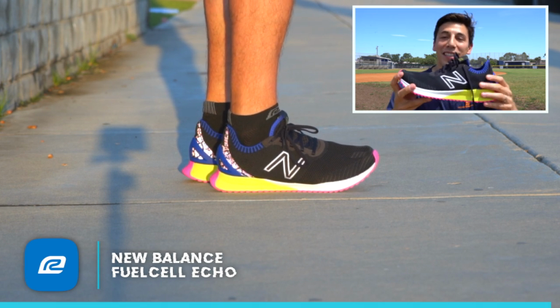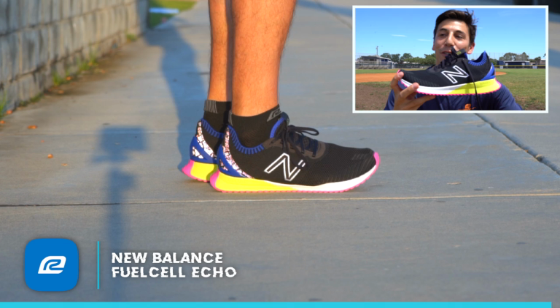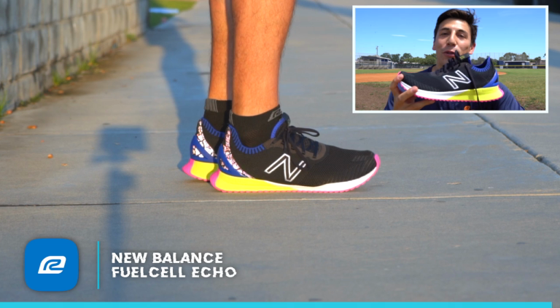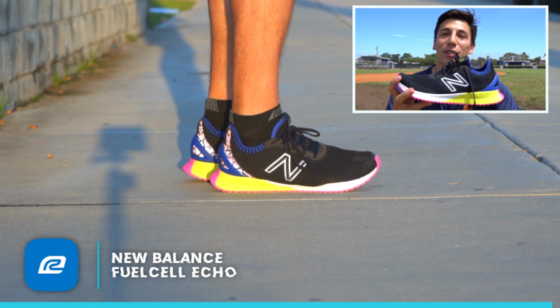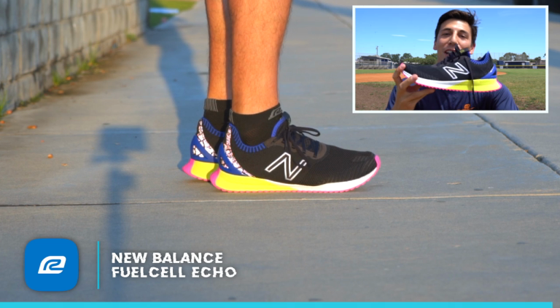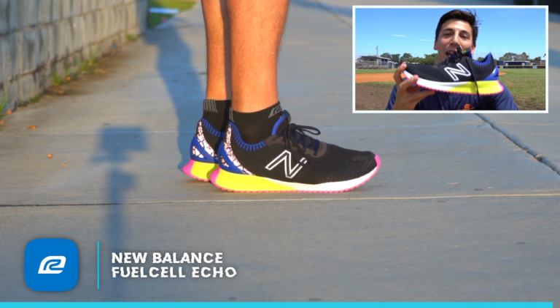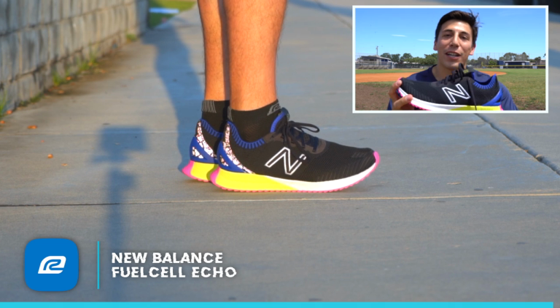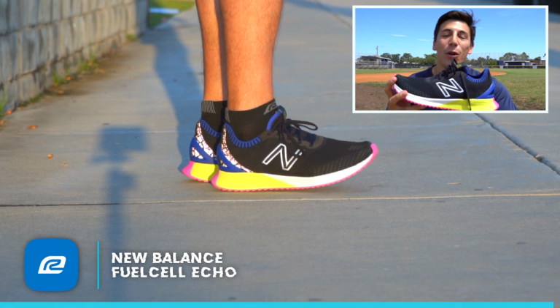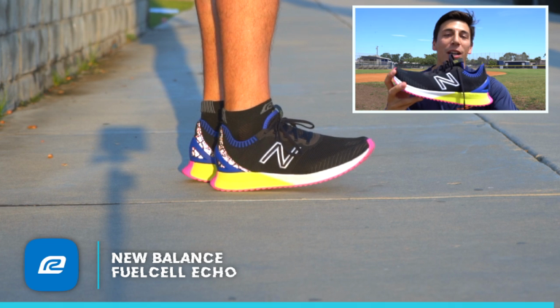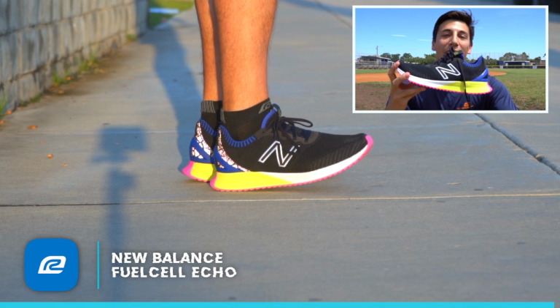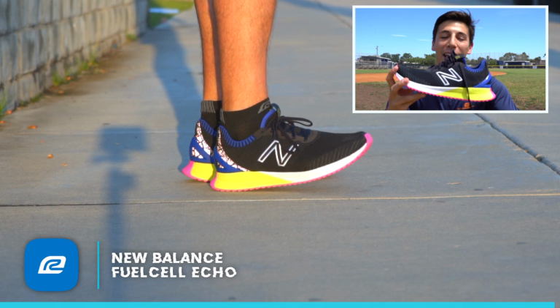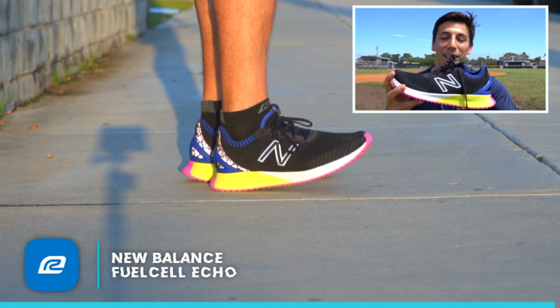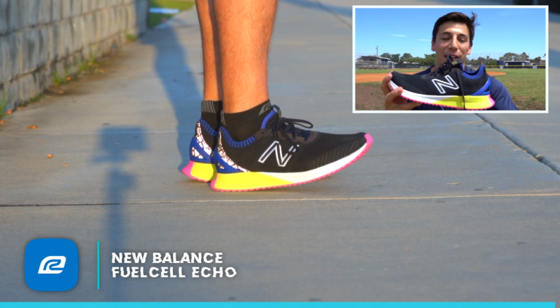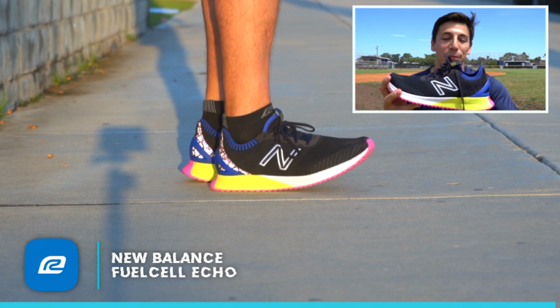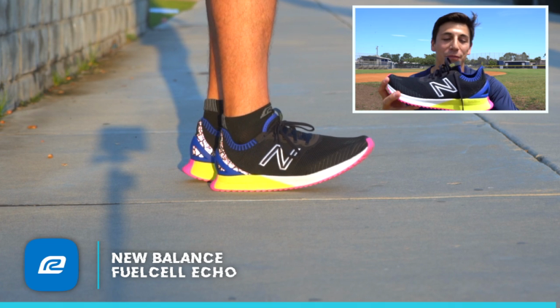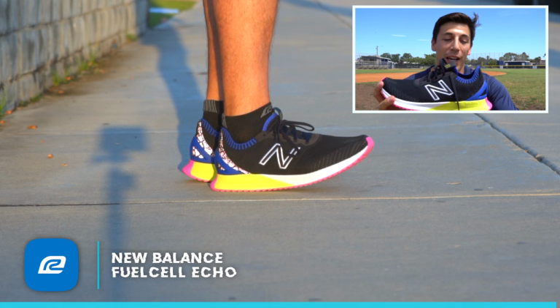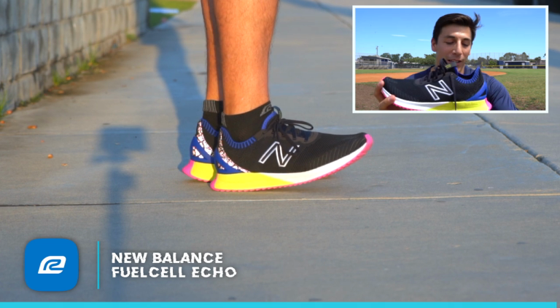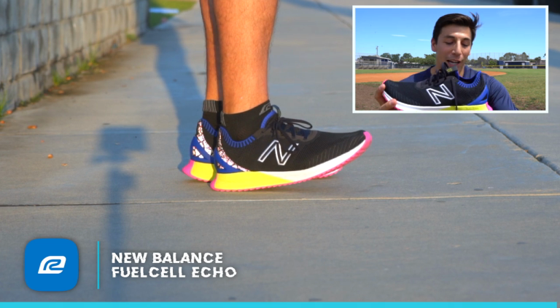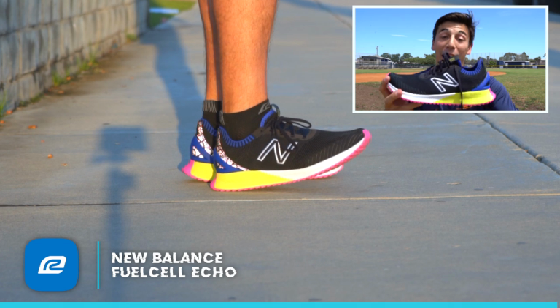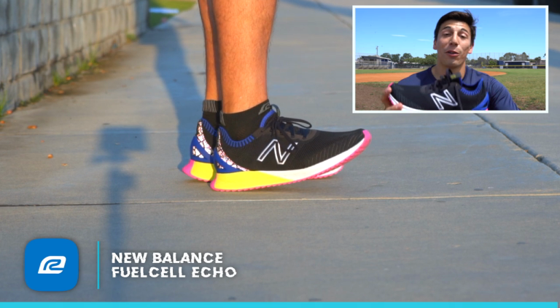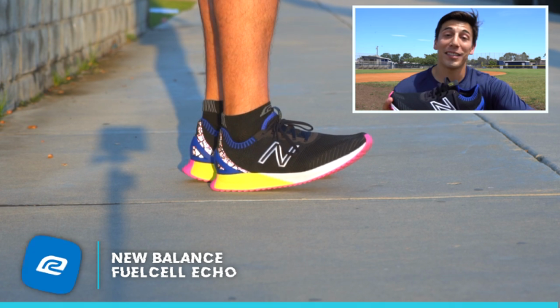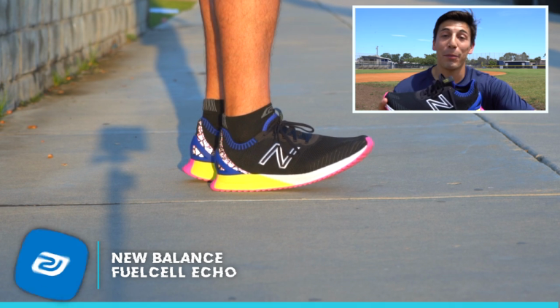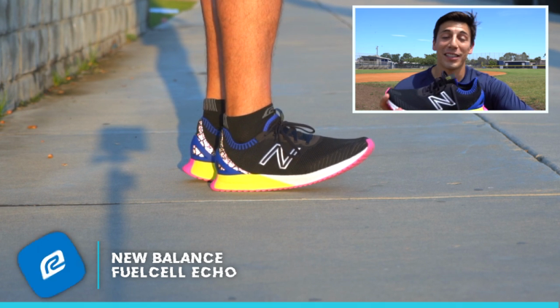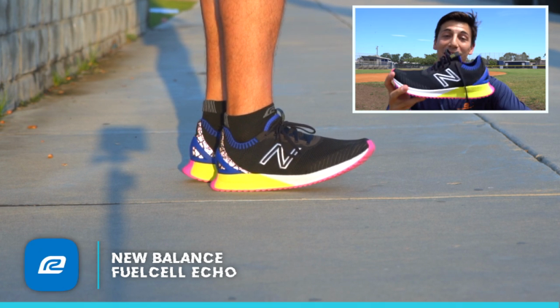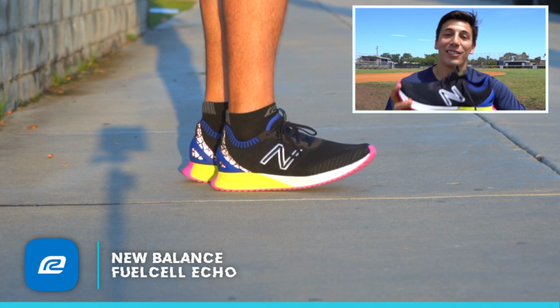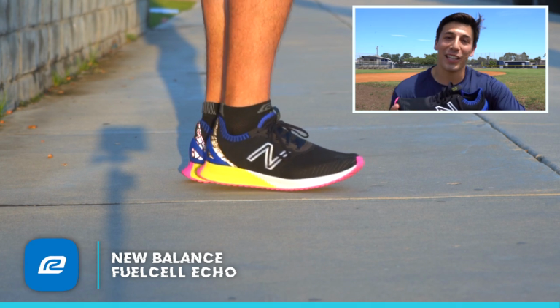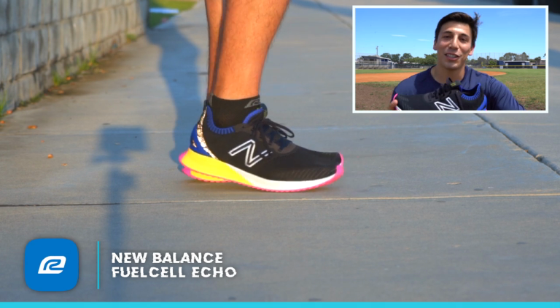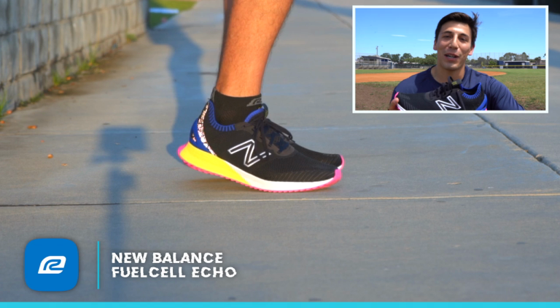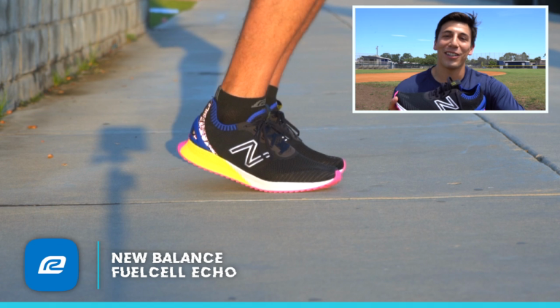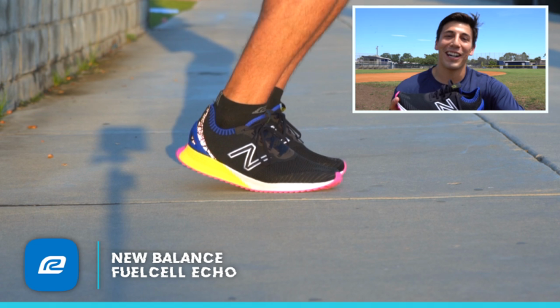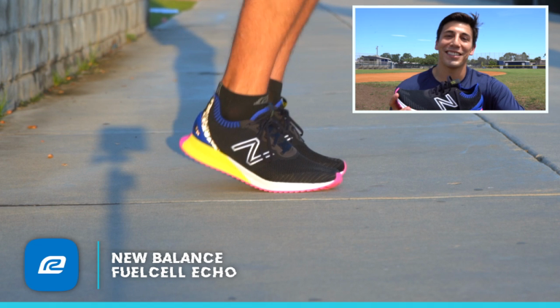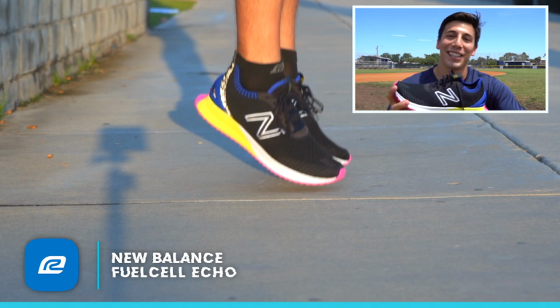This is the Fuel Cell Echo. I'll echo my statements again — check this shoe out. Alright, see ya.